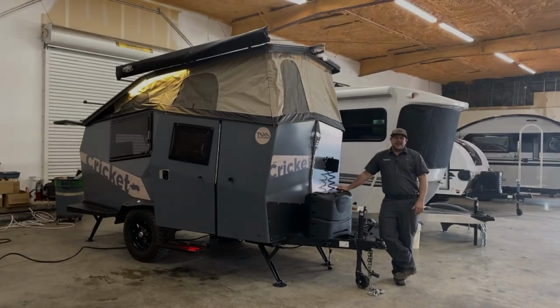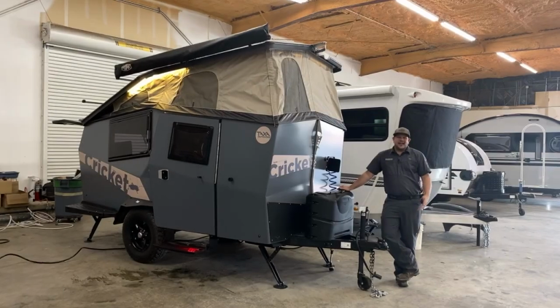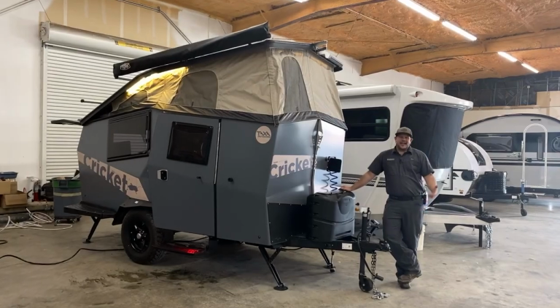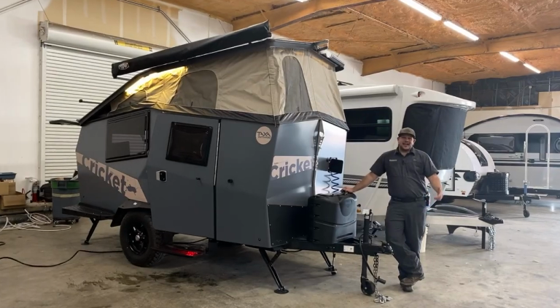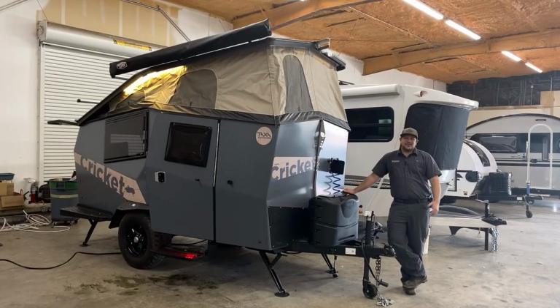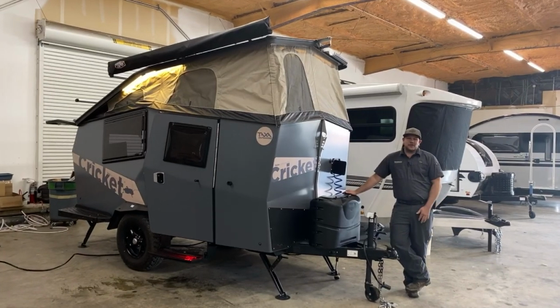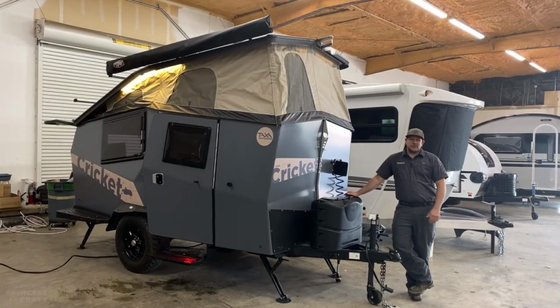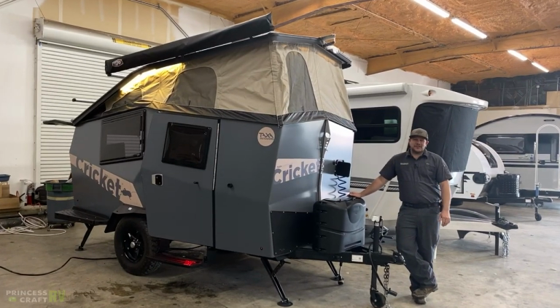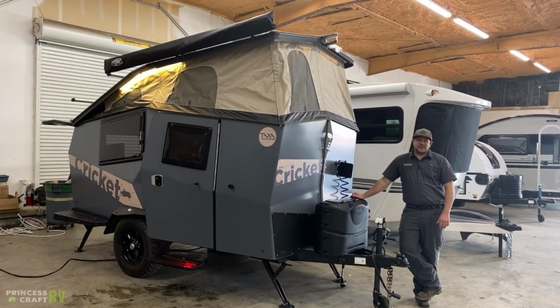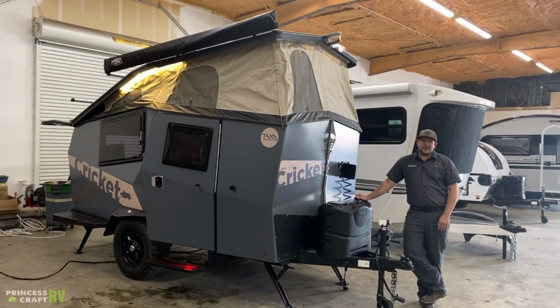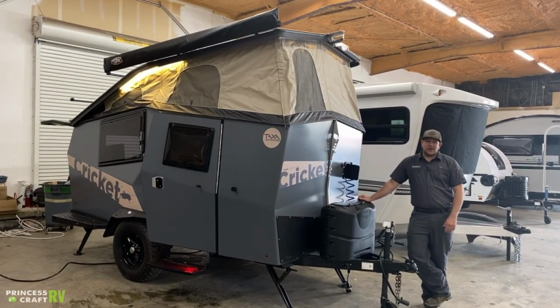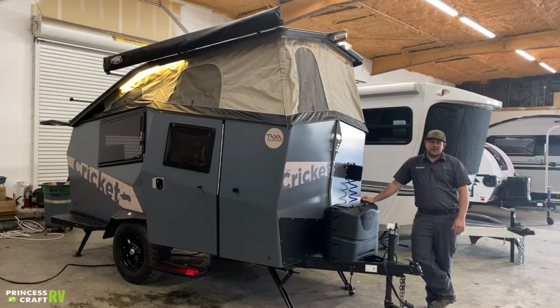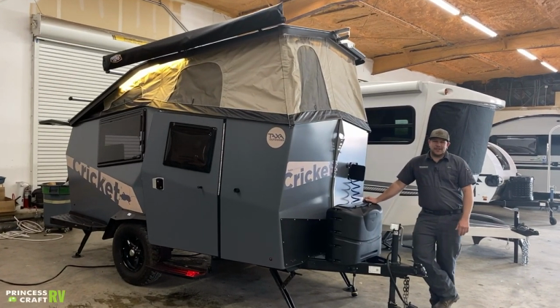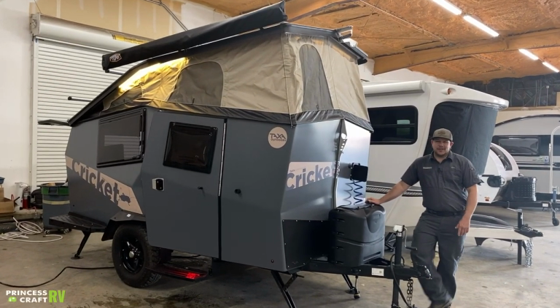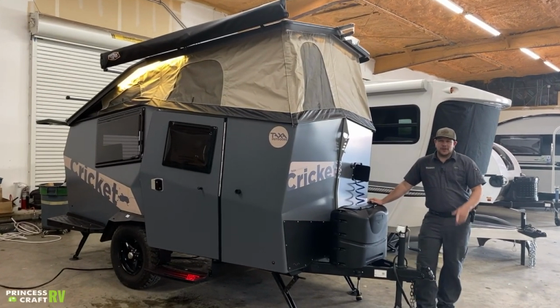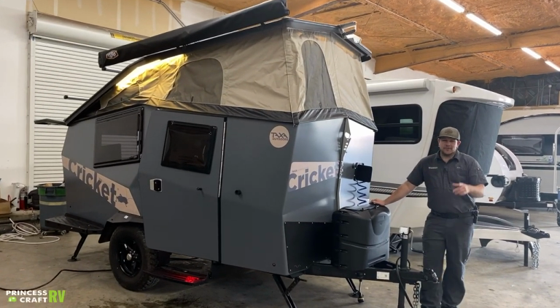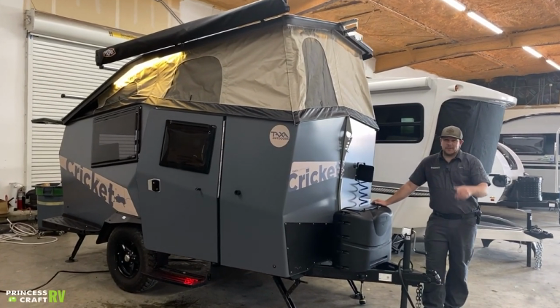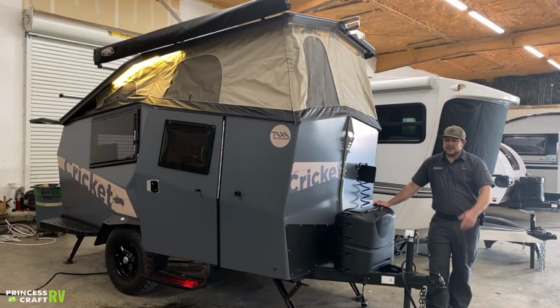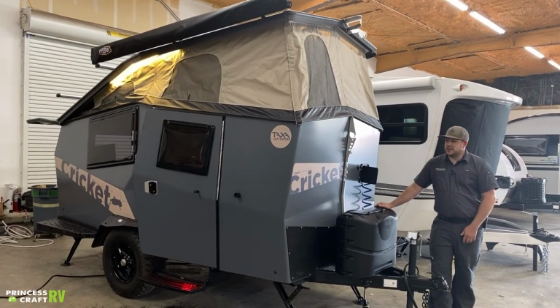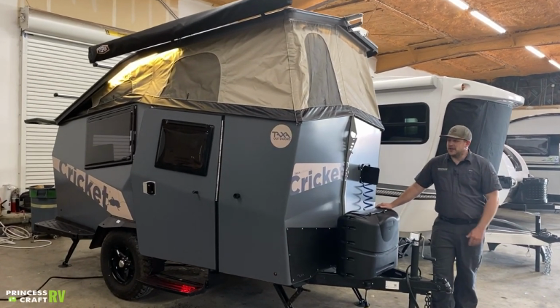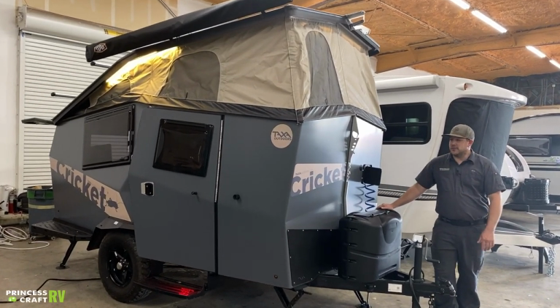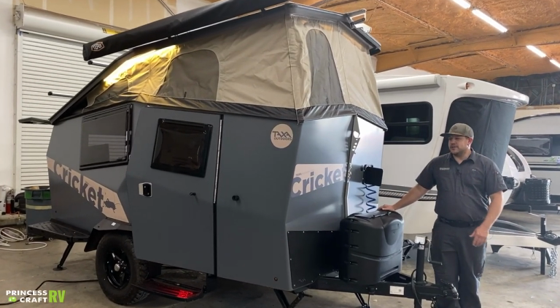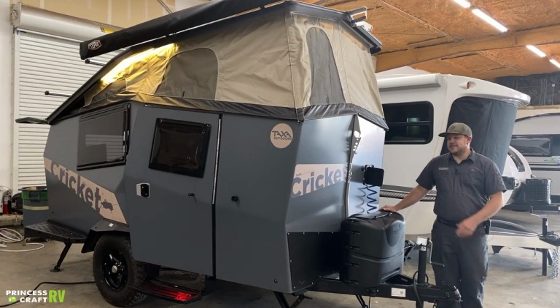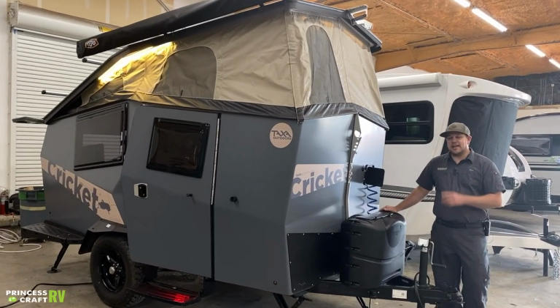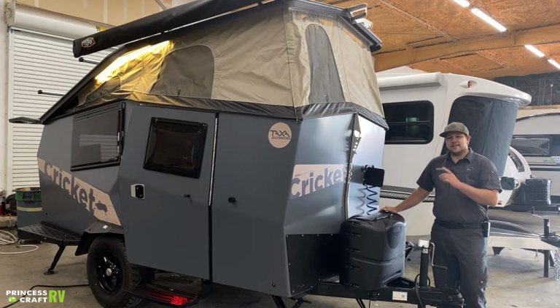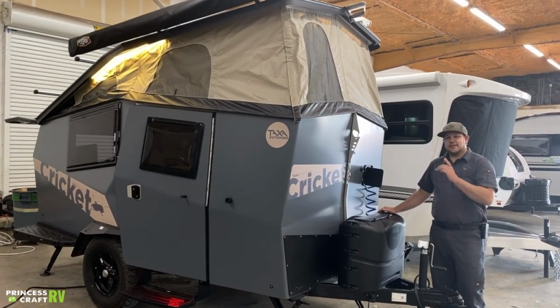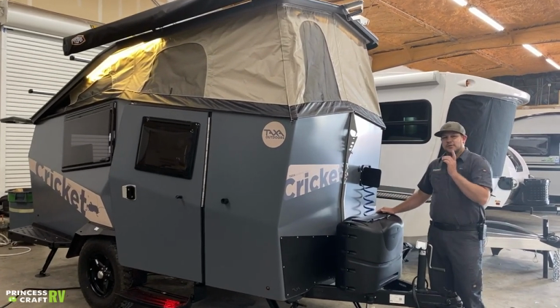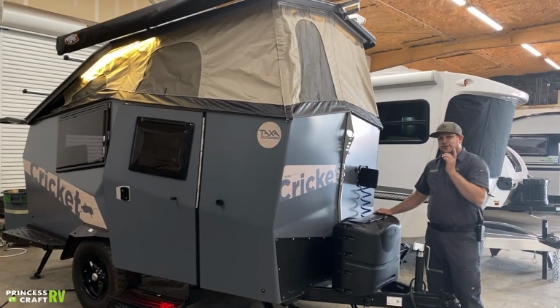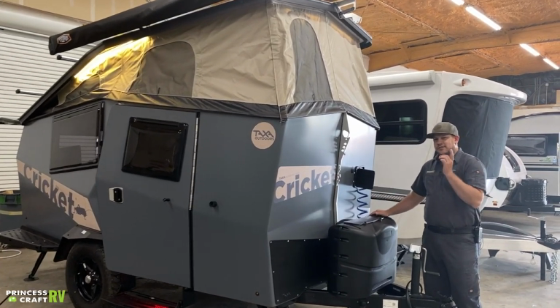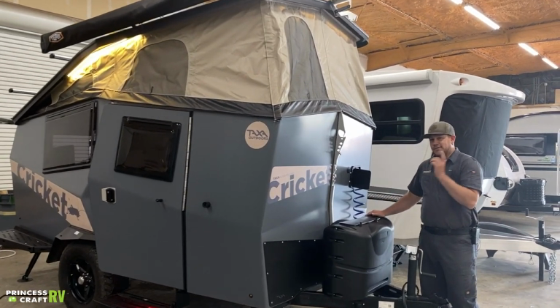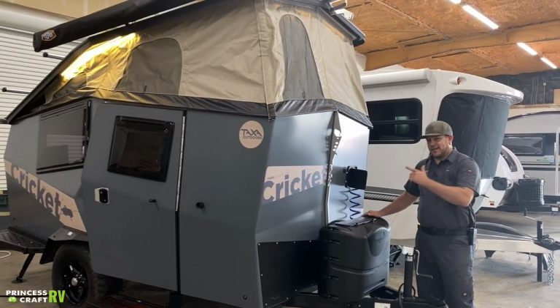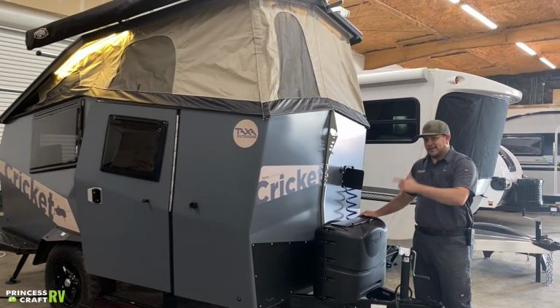Hey guys, Cody with Princess Craft RV. Come along with me as we go through this Taxa Outdoors Cricket.